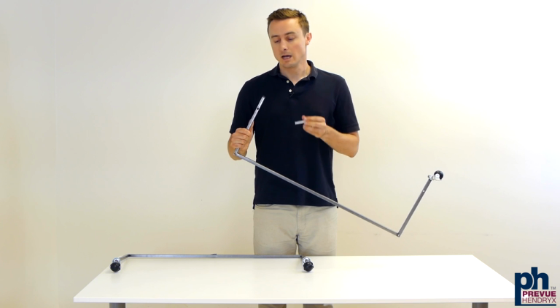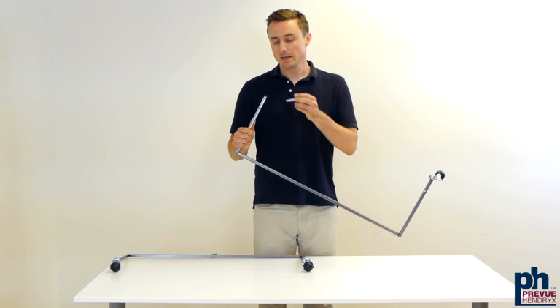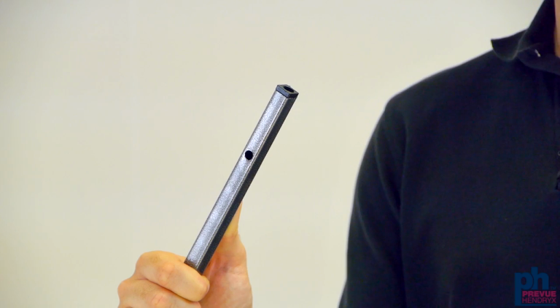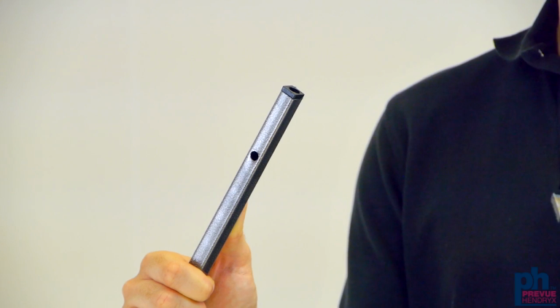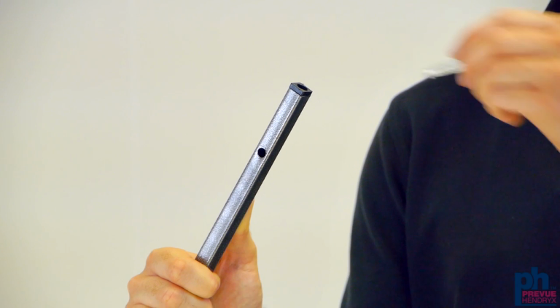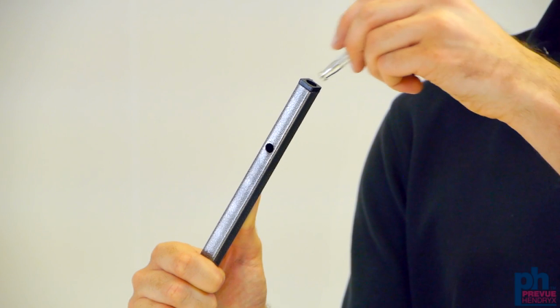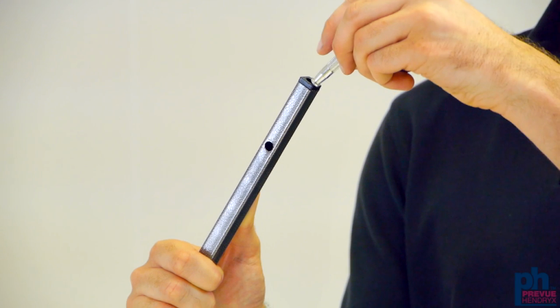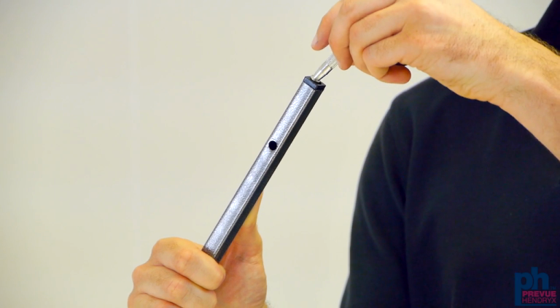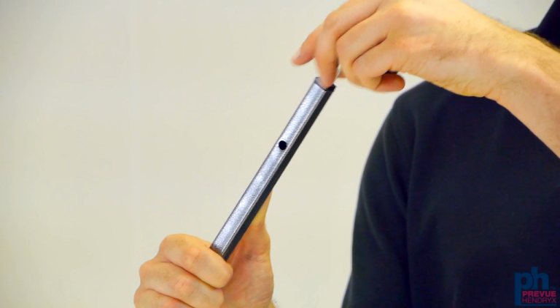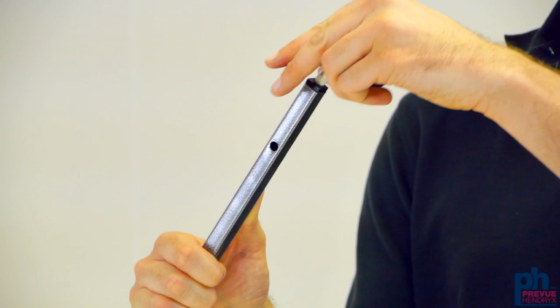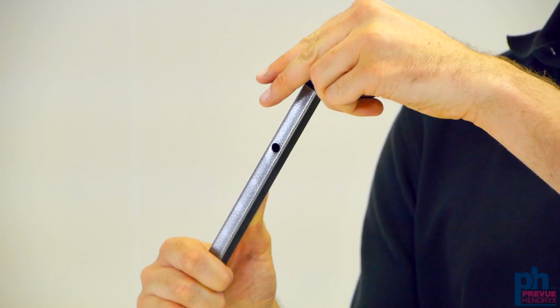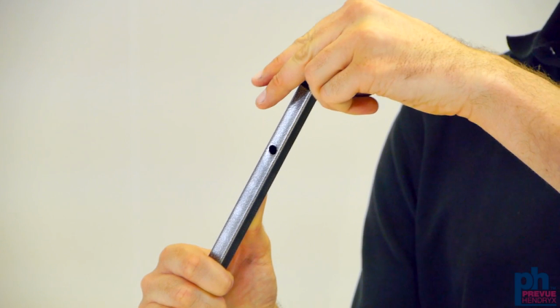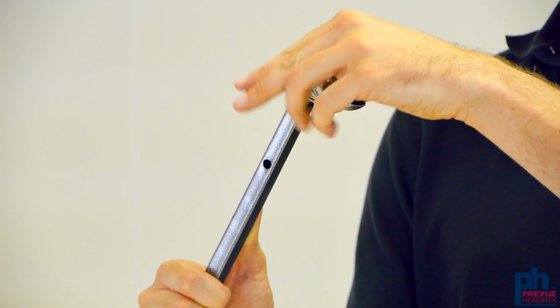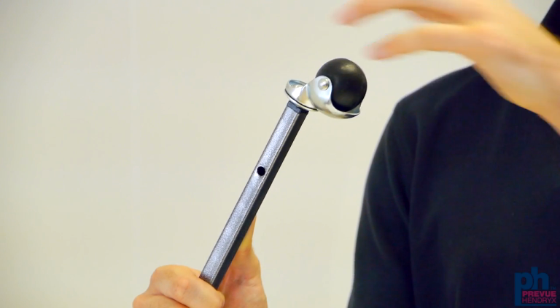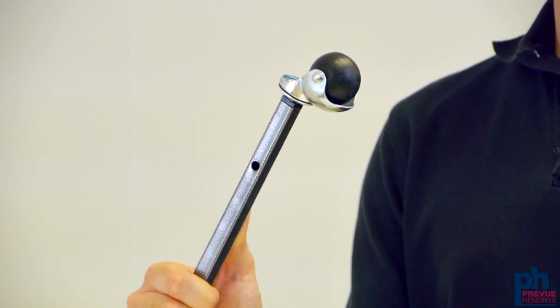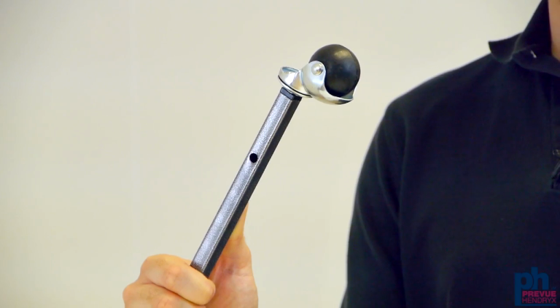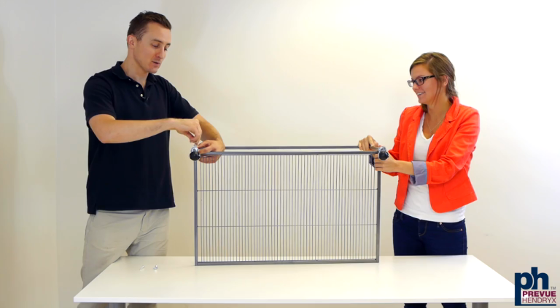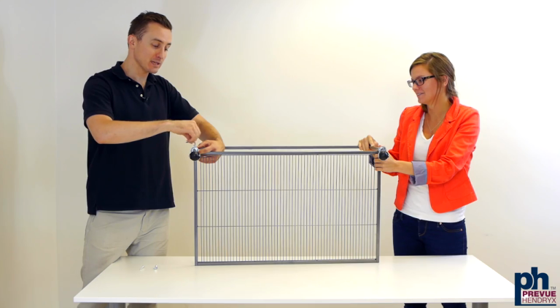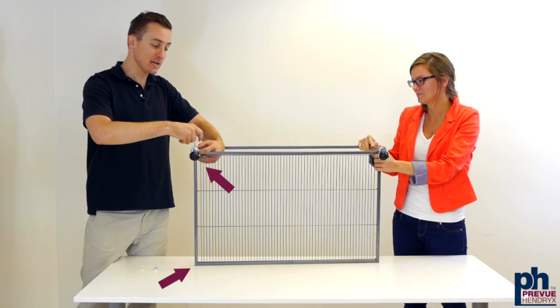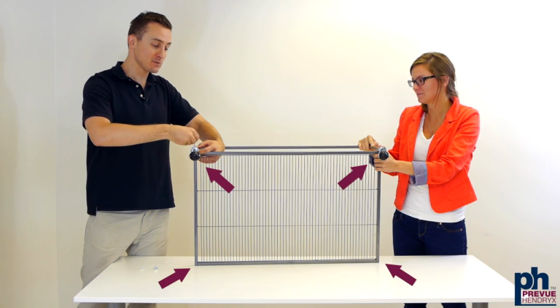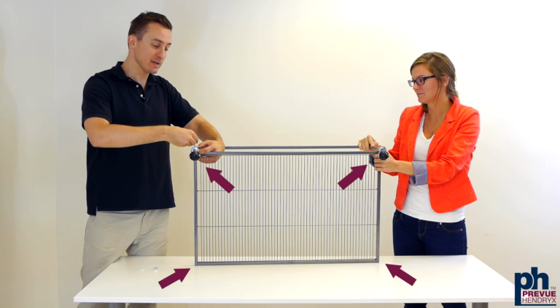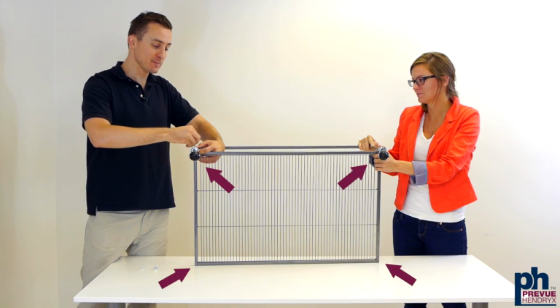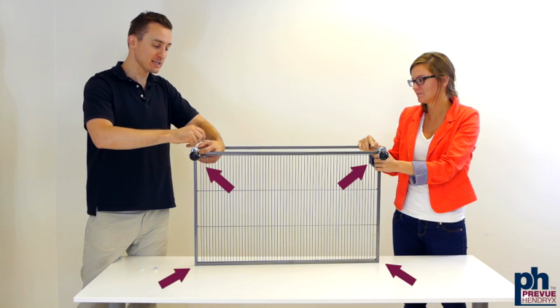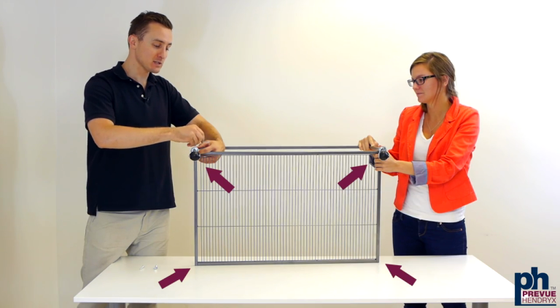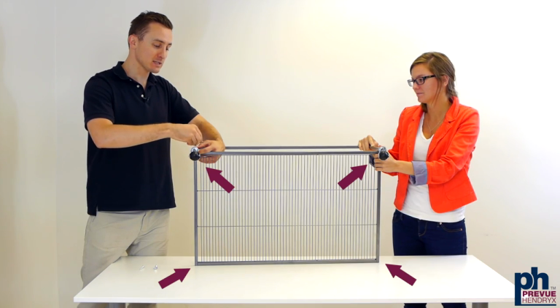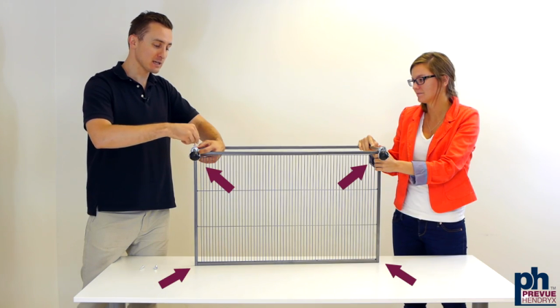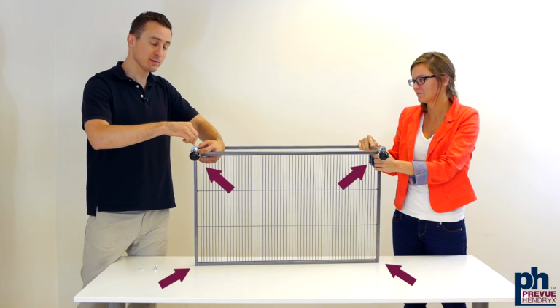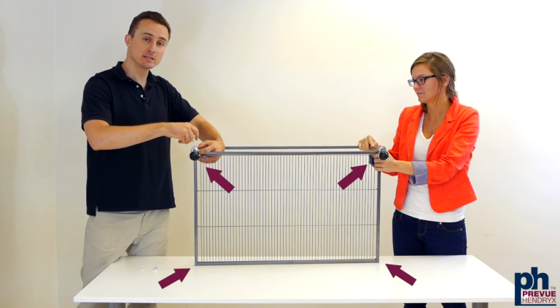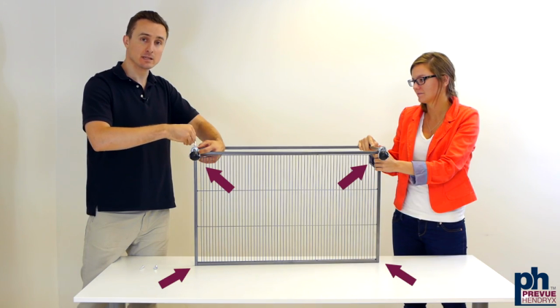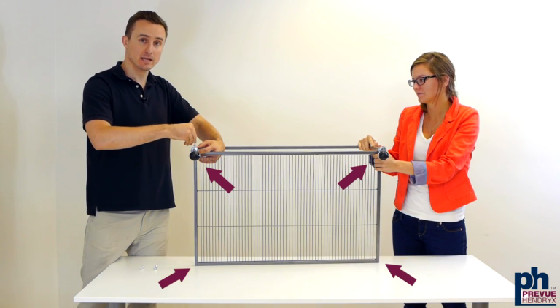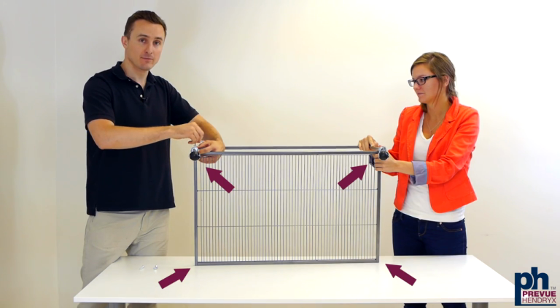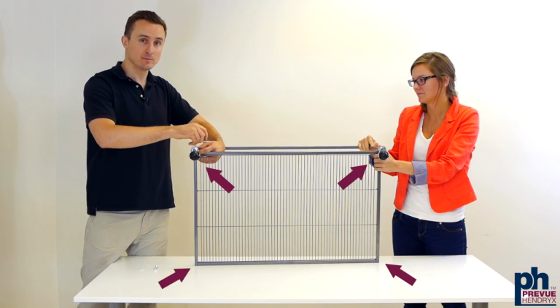Attach casters to the front and back leg frames. Create the cage base by attaching the center piece to the leg frames.